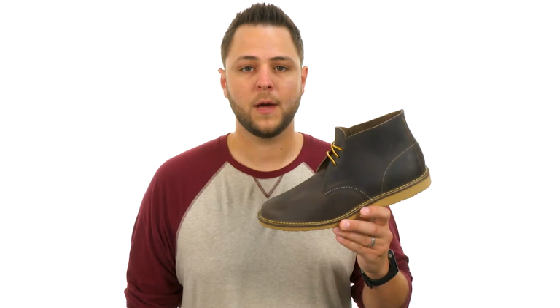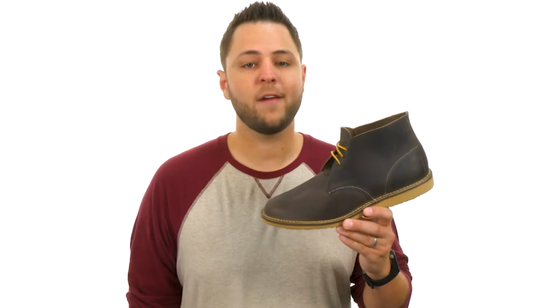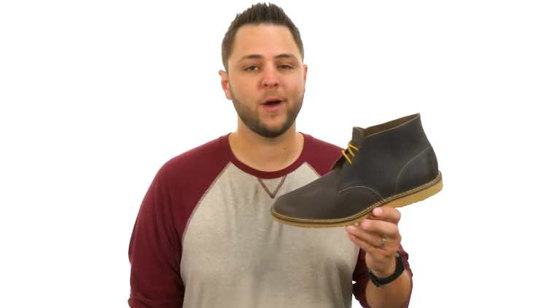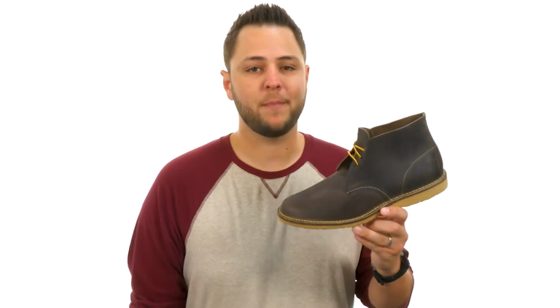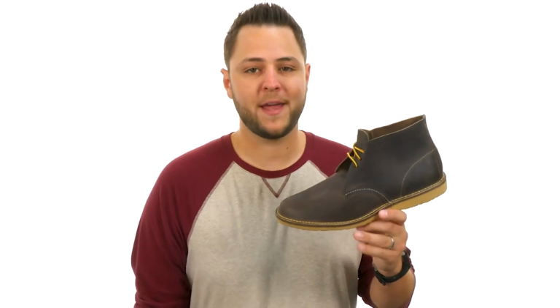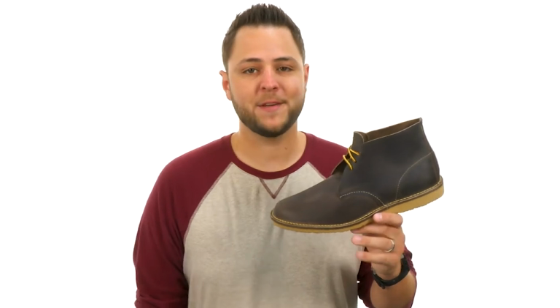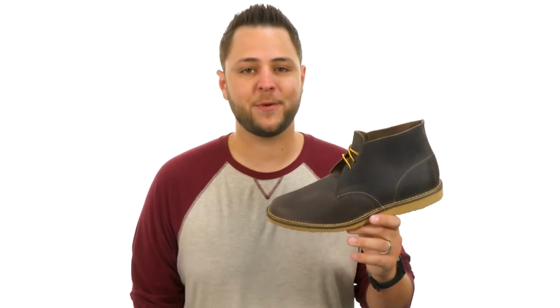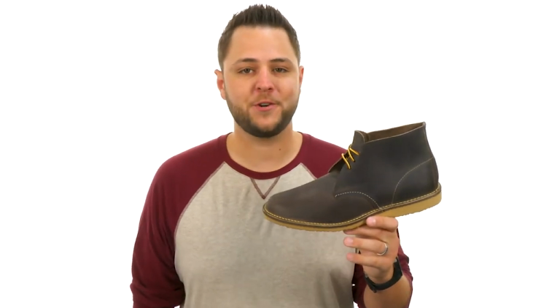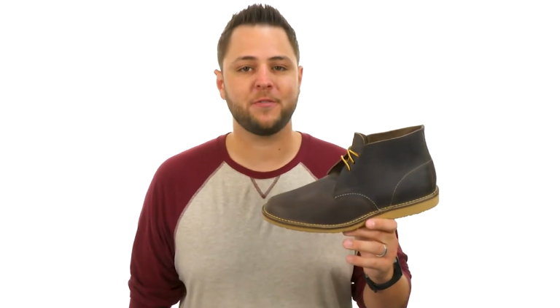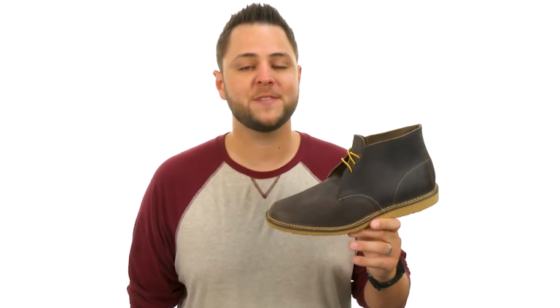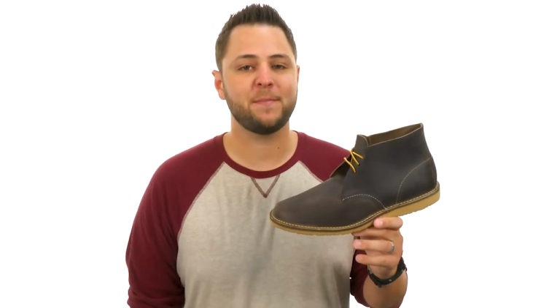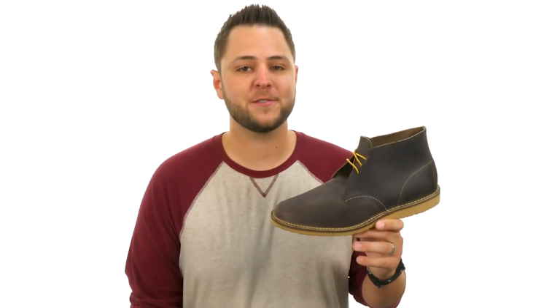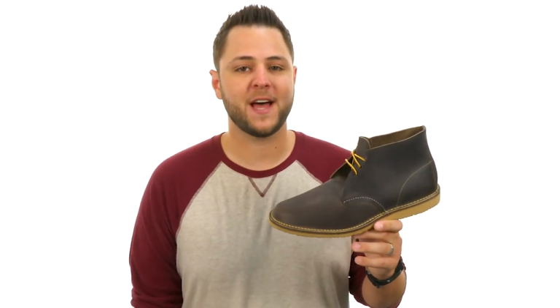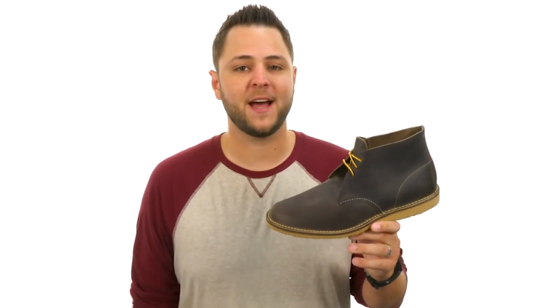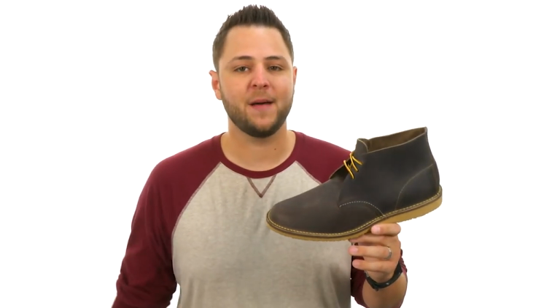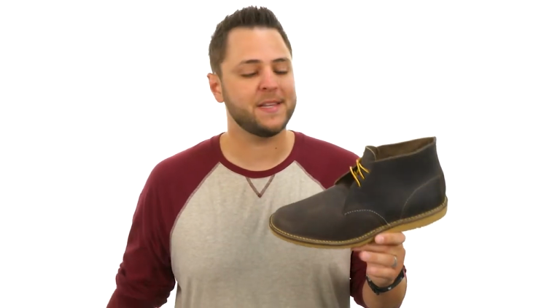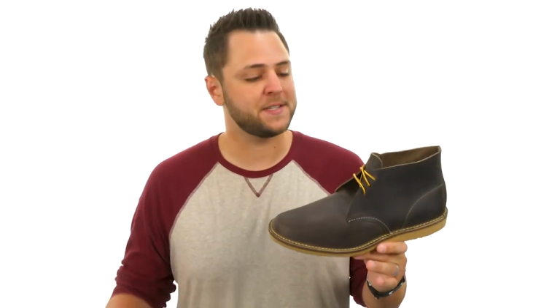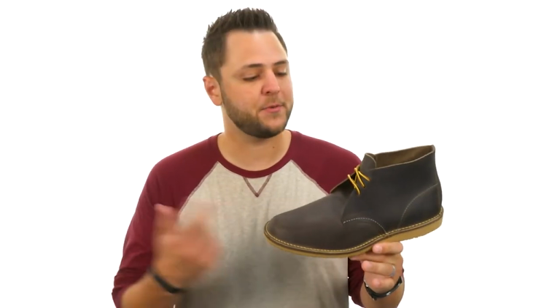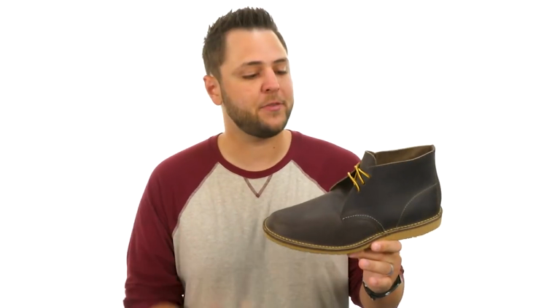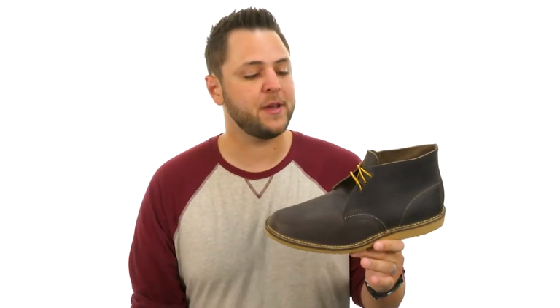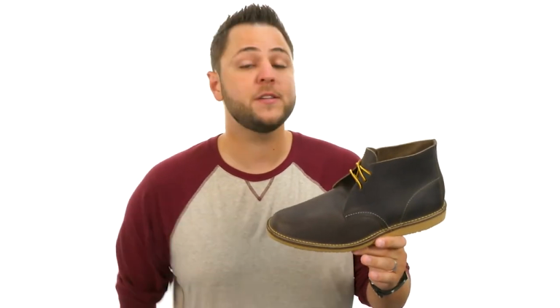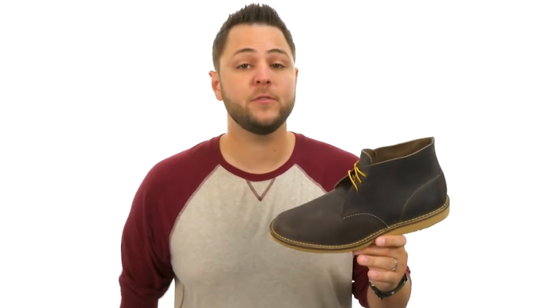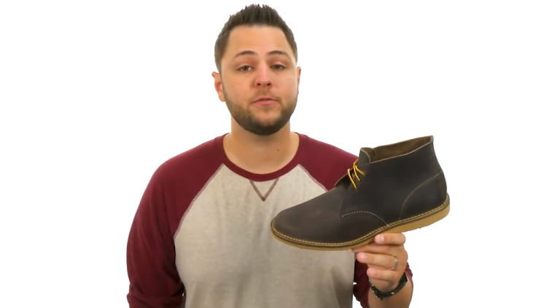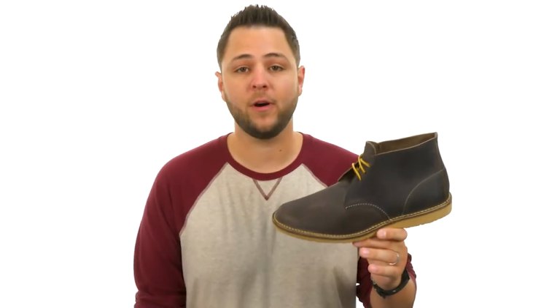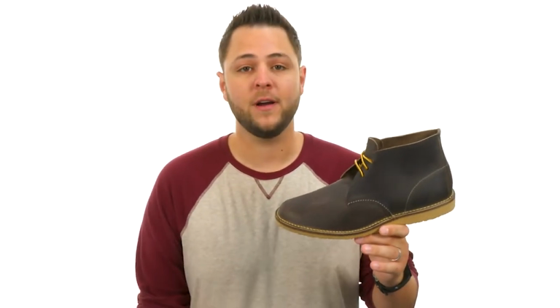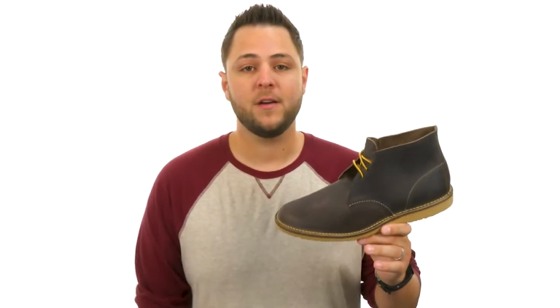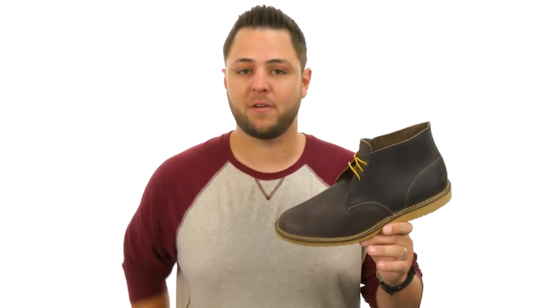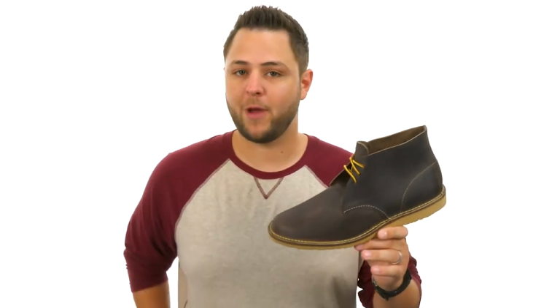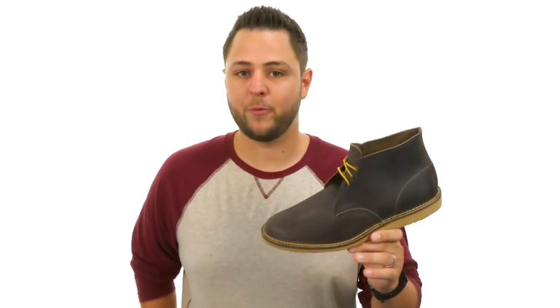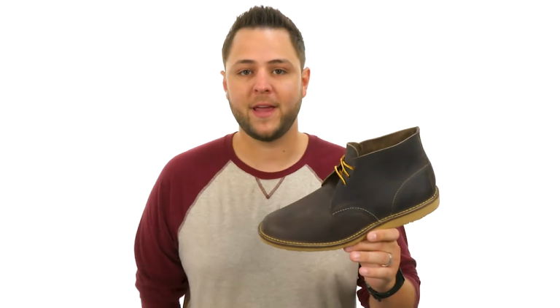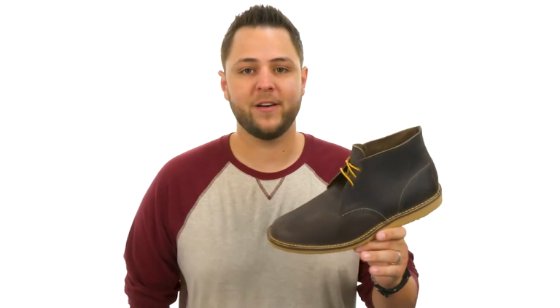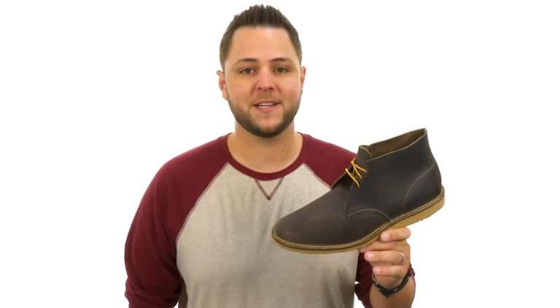Hey everyone, my name is Richard from zappos.com and this is 3-3-2-4 from Red Wing Heritage.